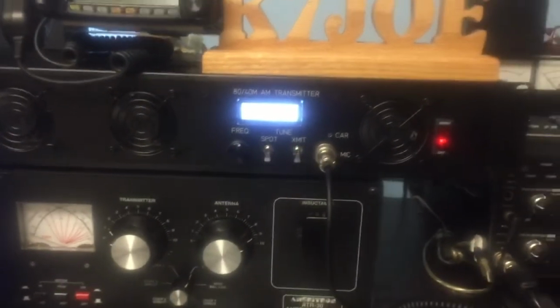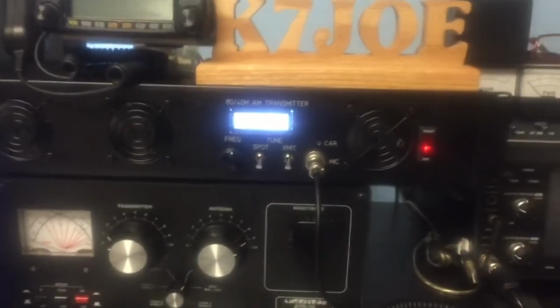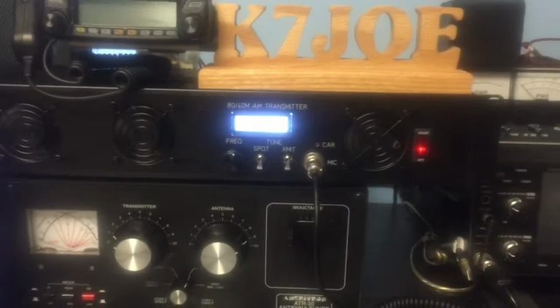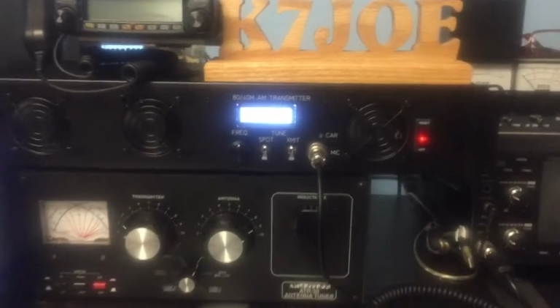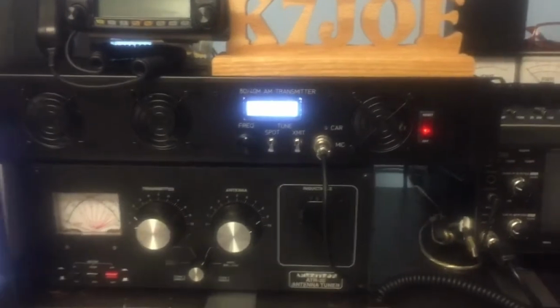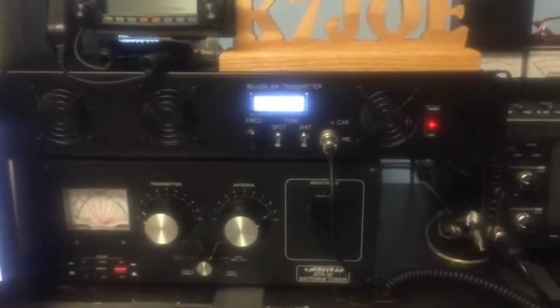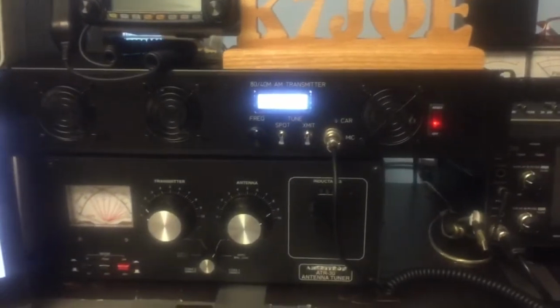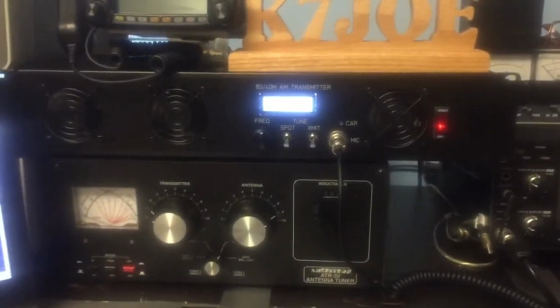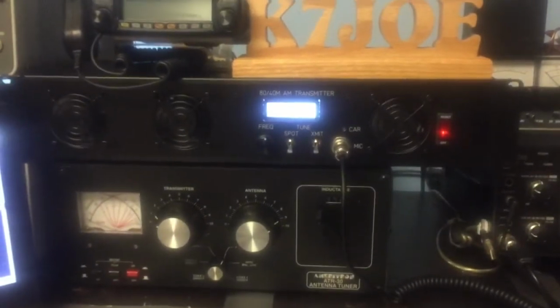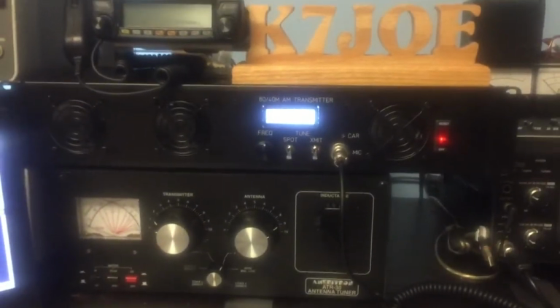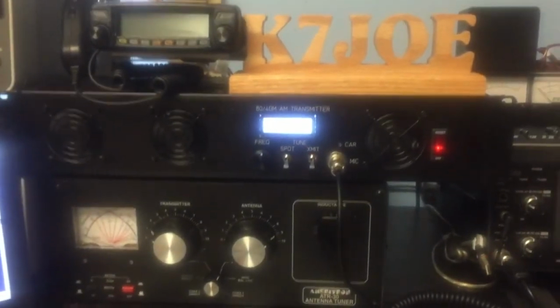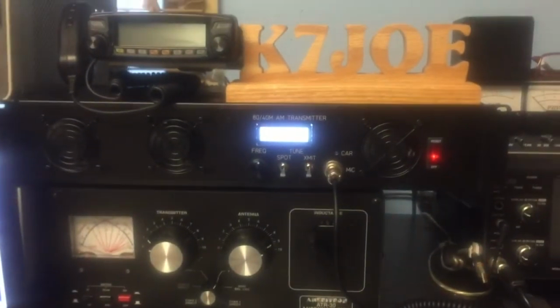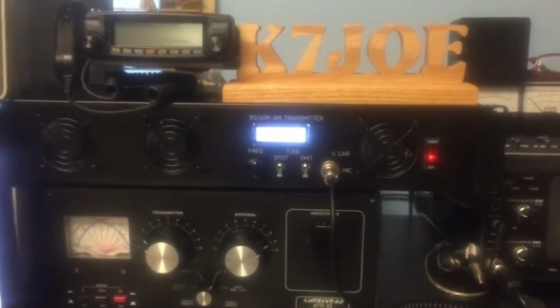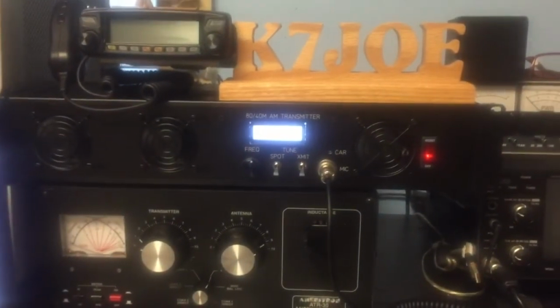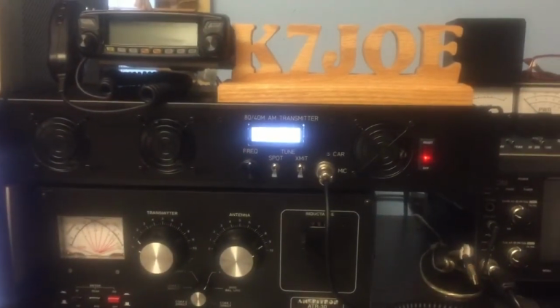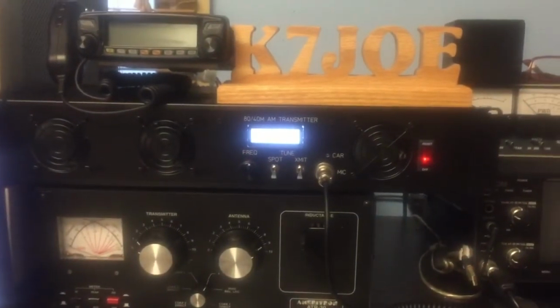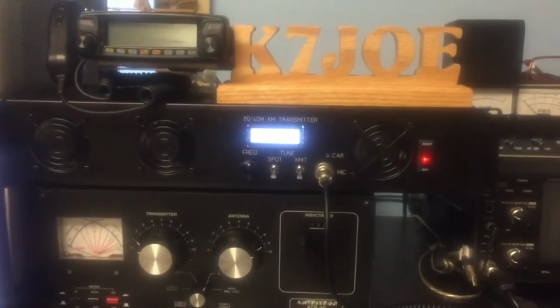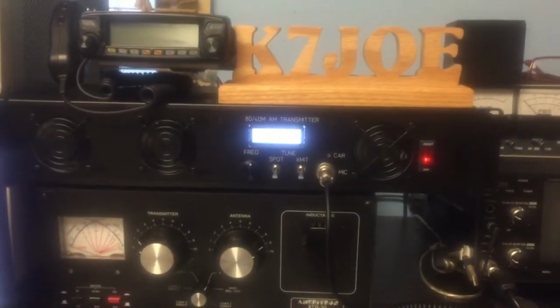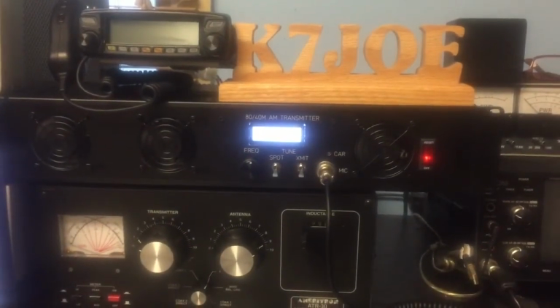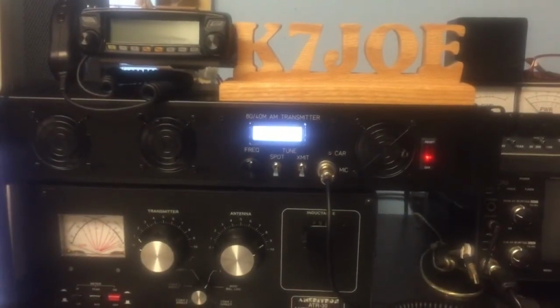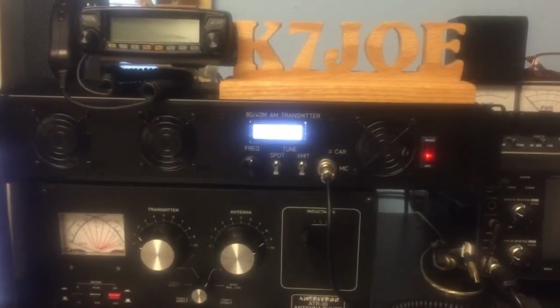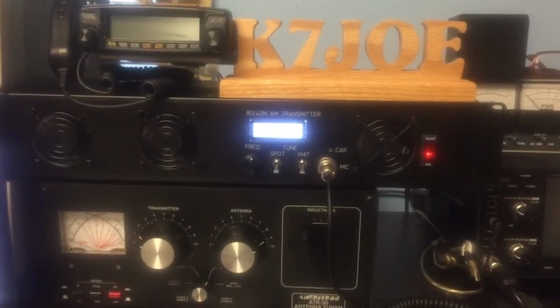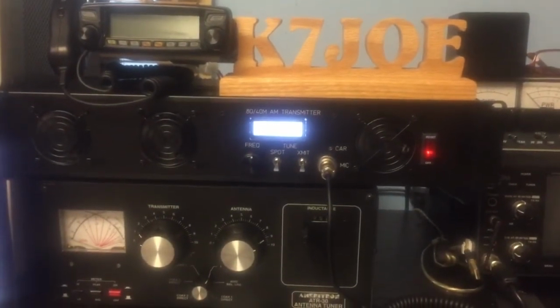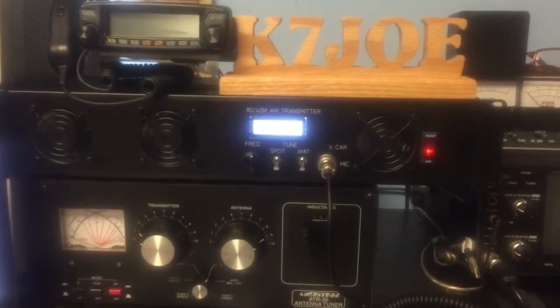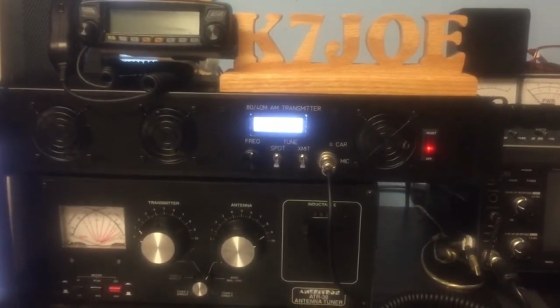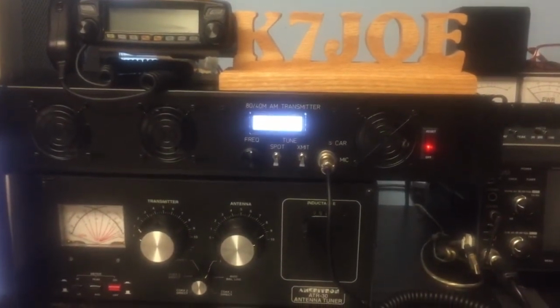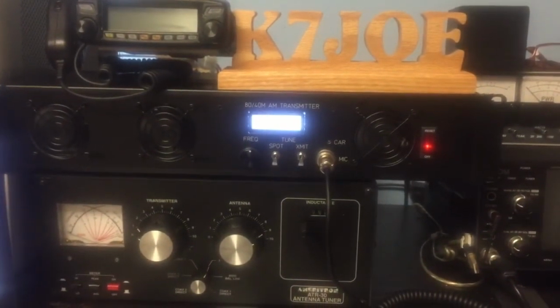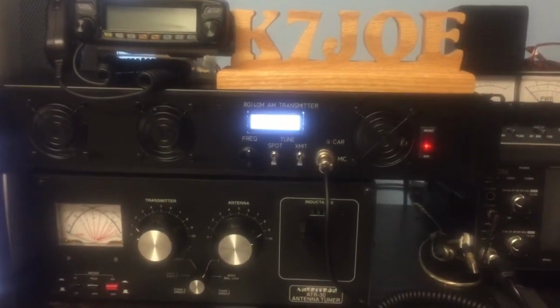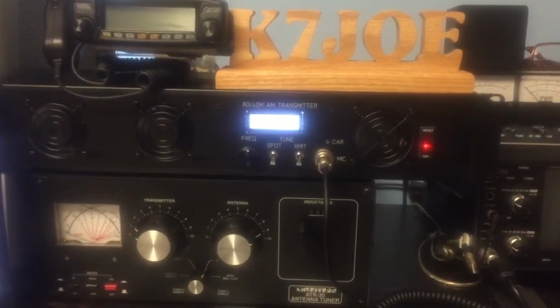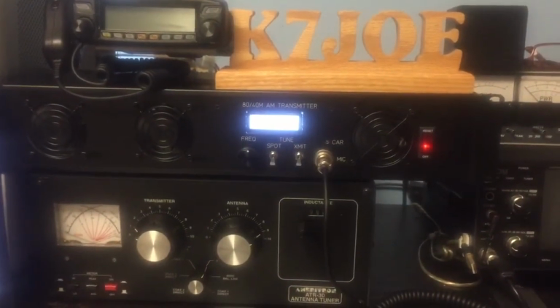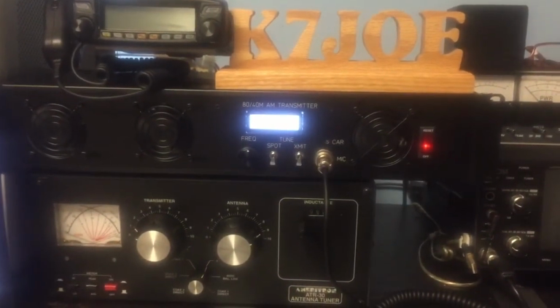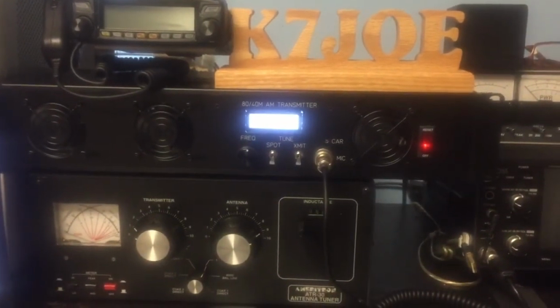Class D AM phone. This is Joe, K7JOE. Catch you later.